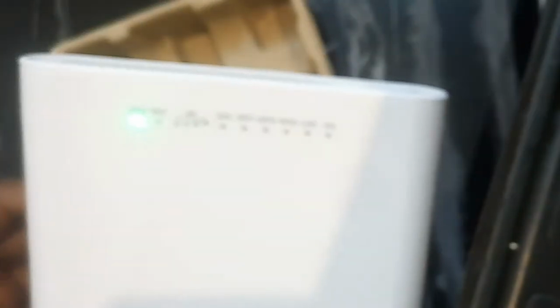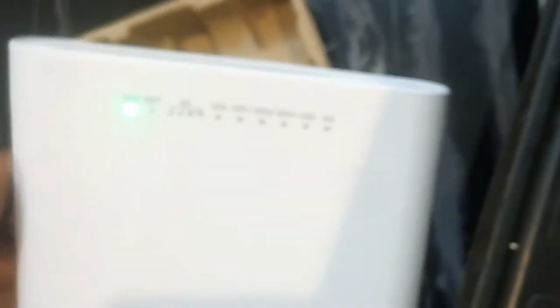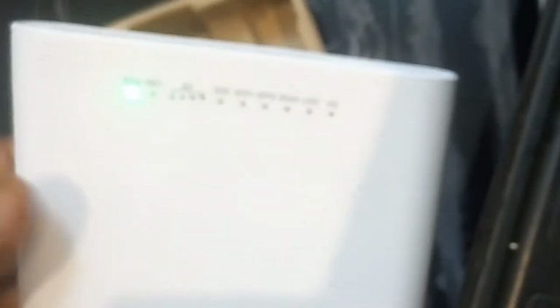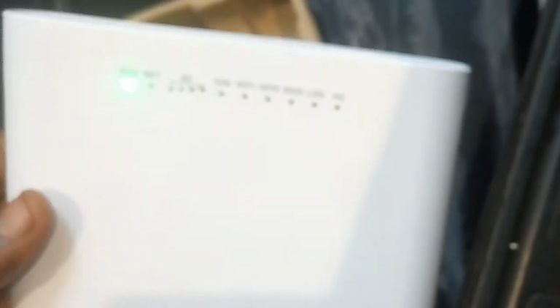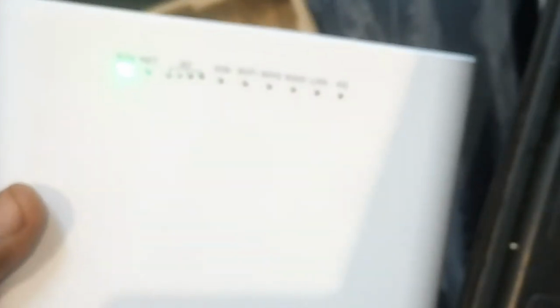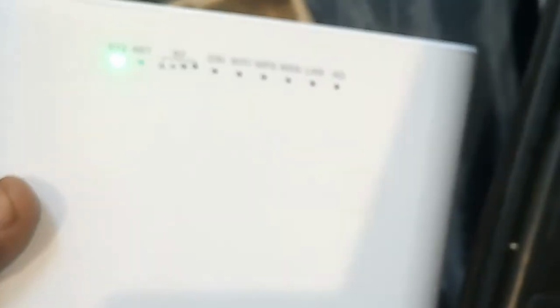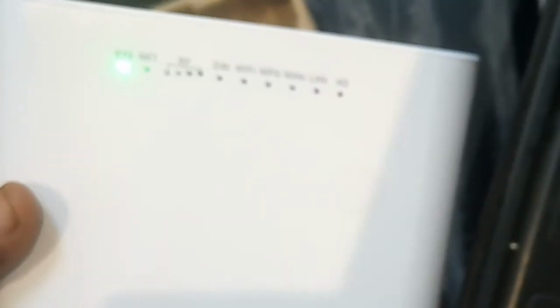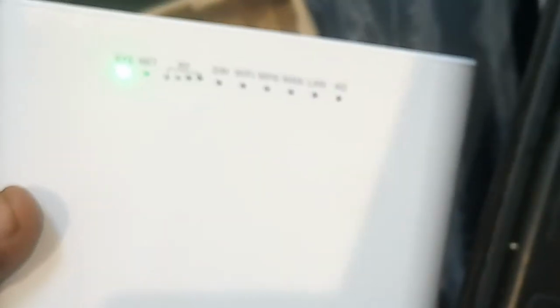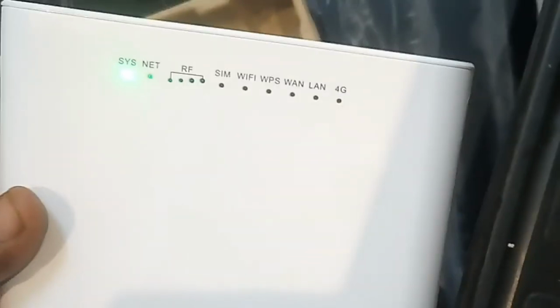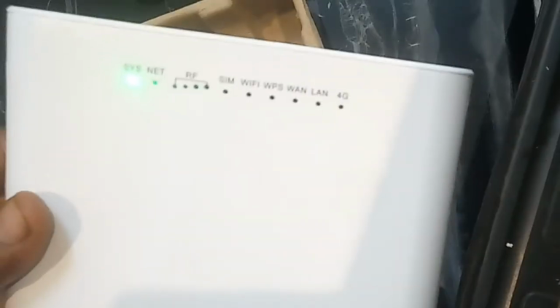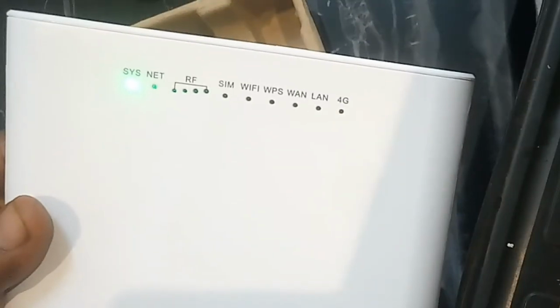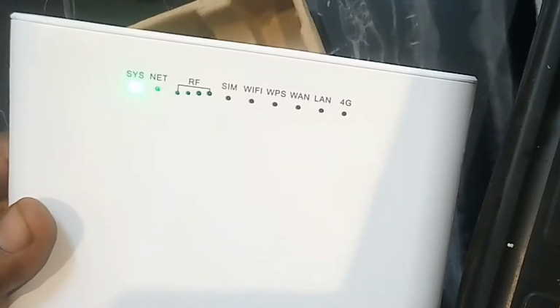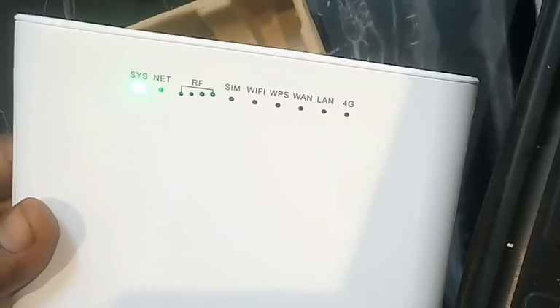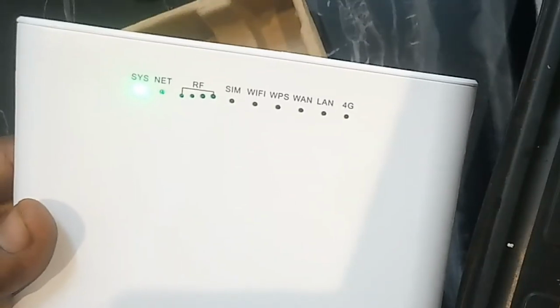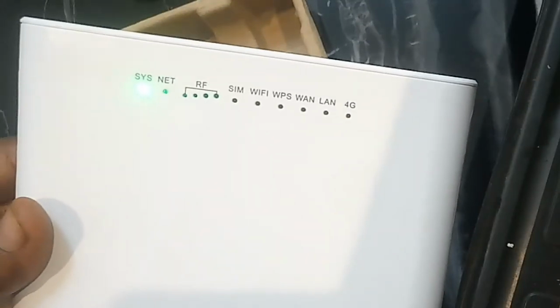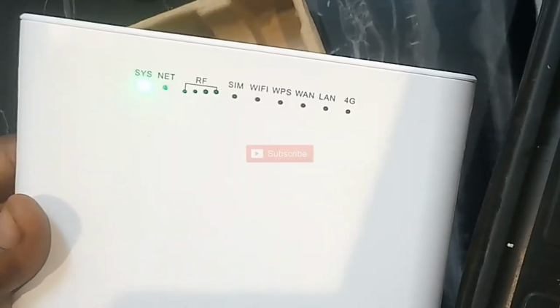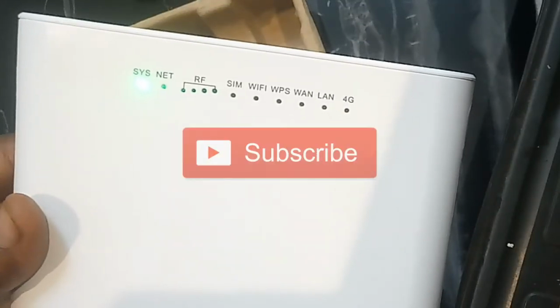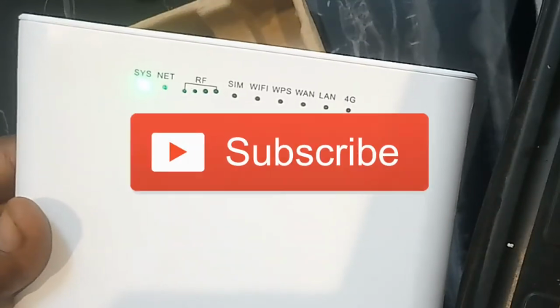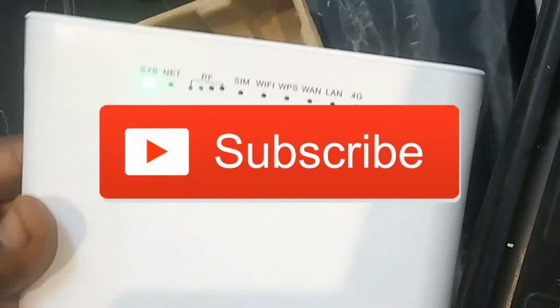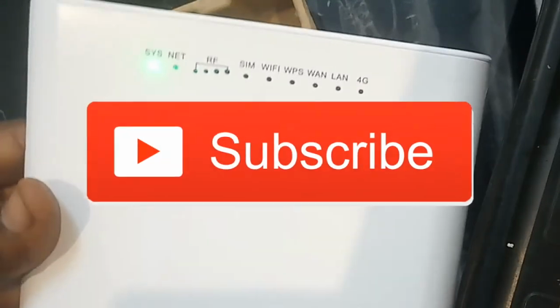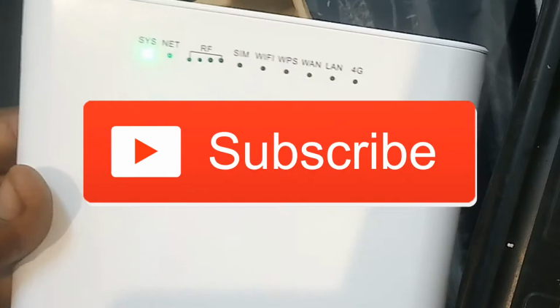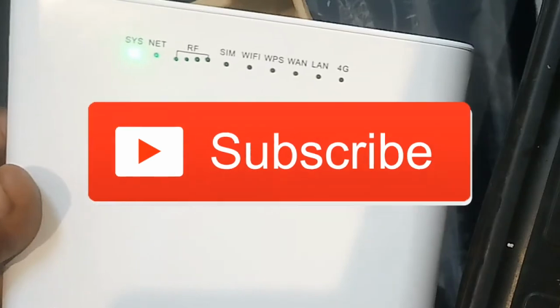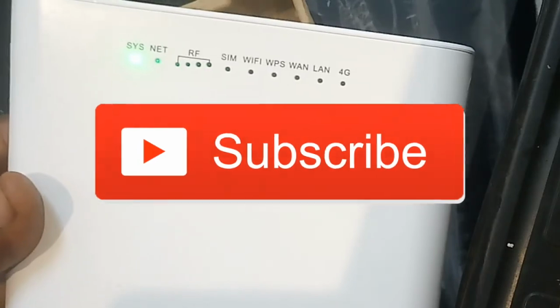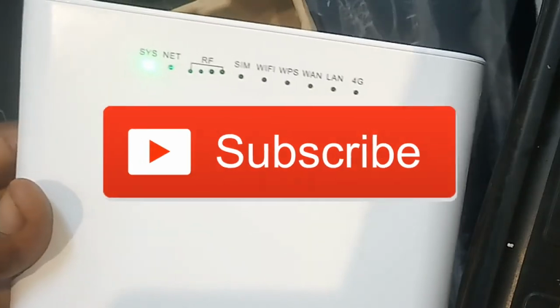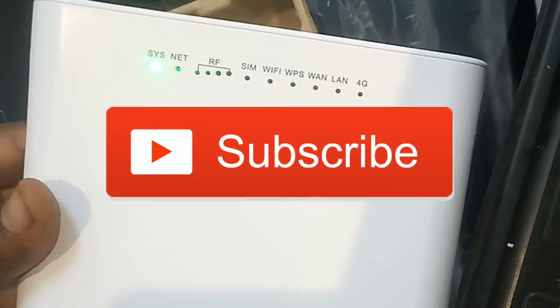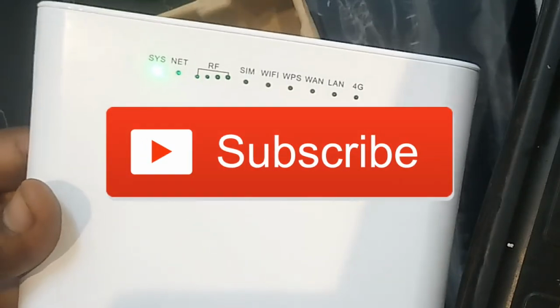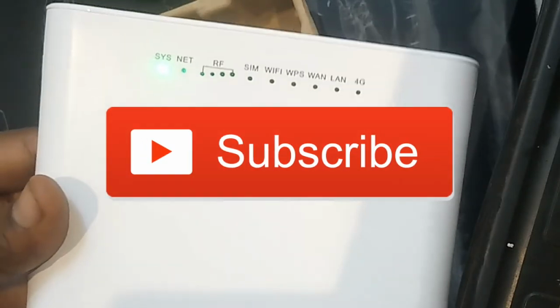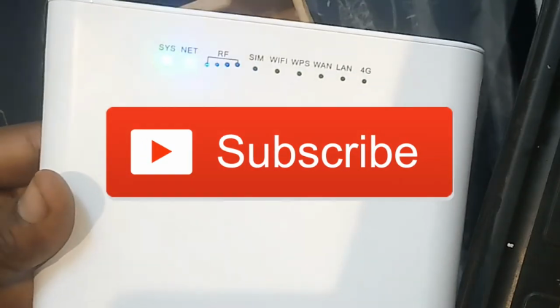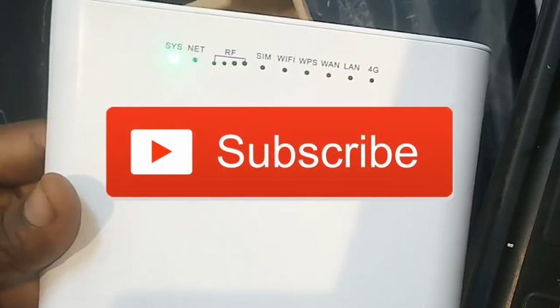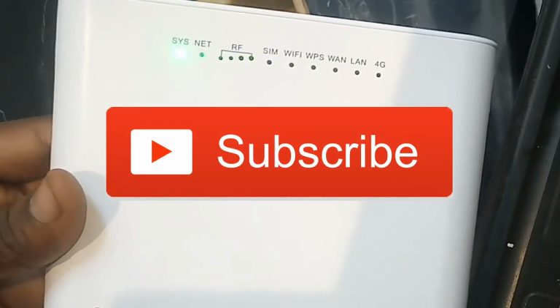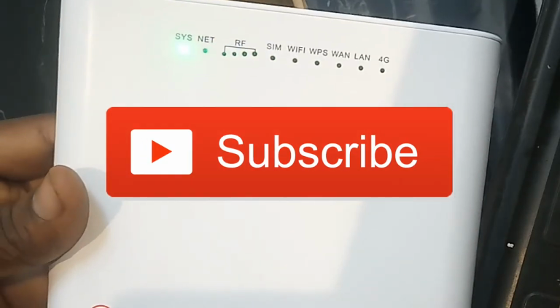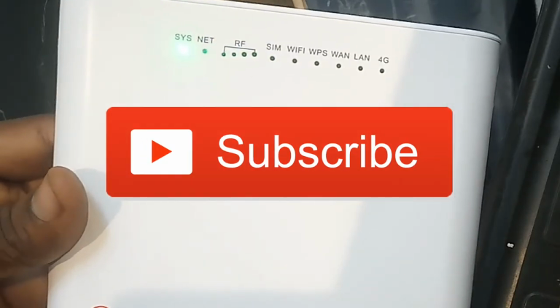My full review for this will be coming in my next video, so subscribe if you want to see that, and I'll see you in the next one.